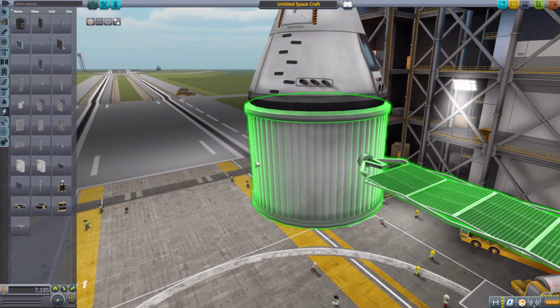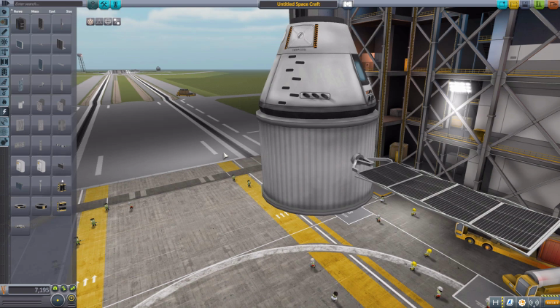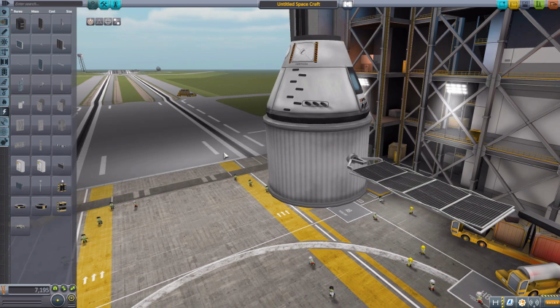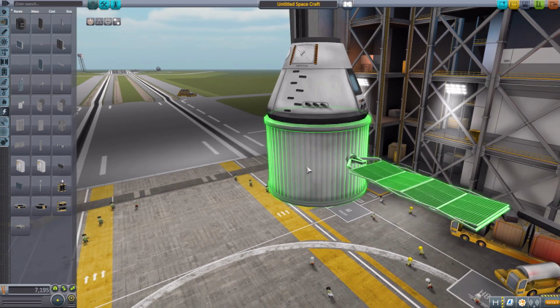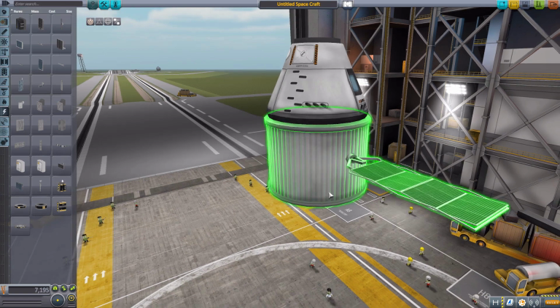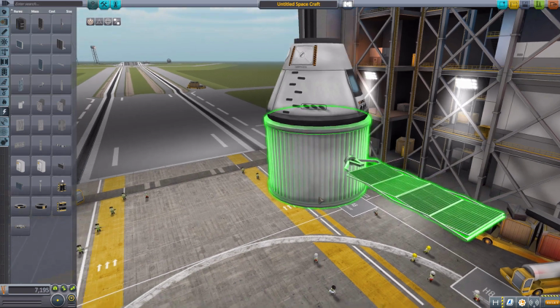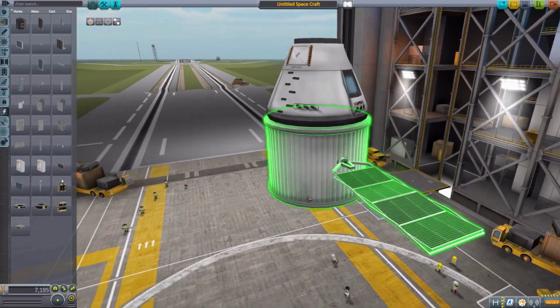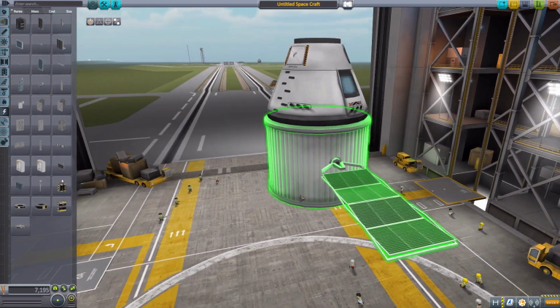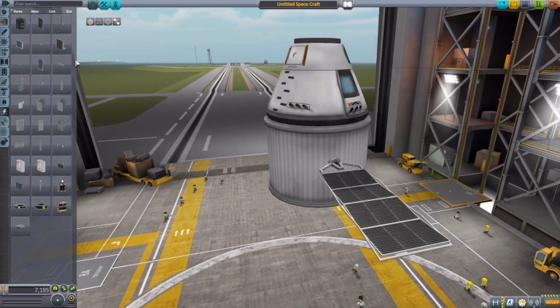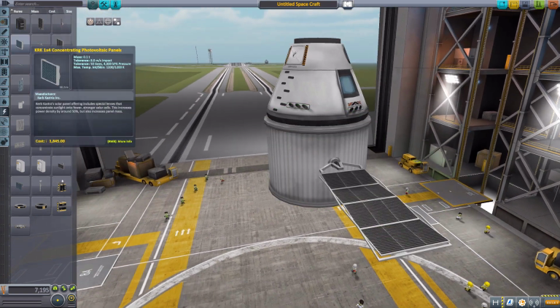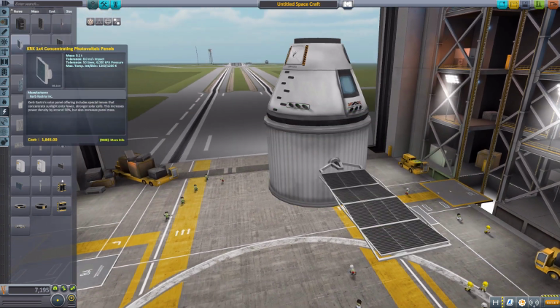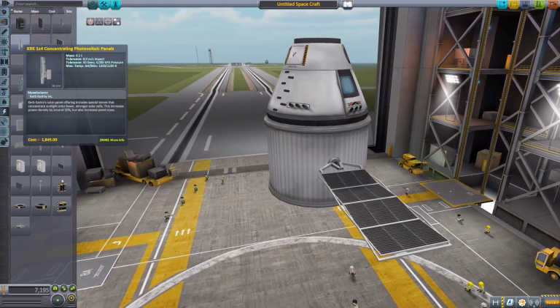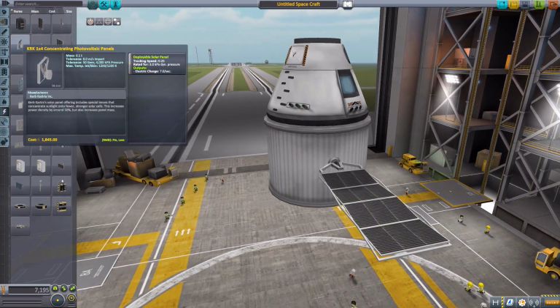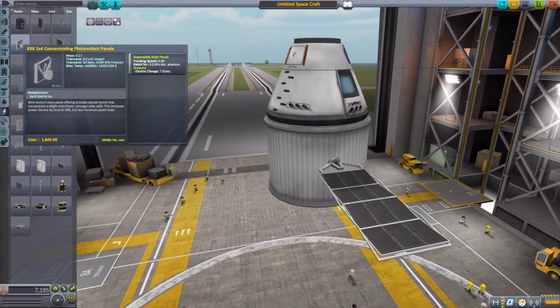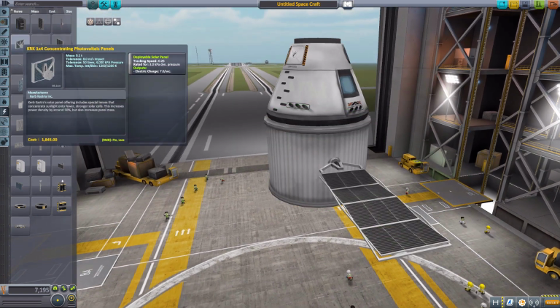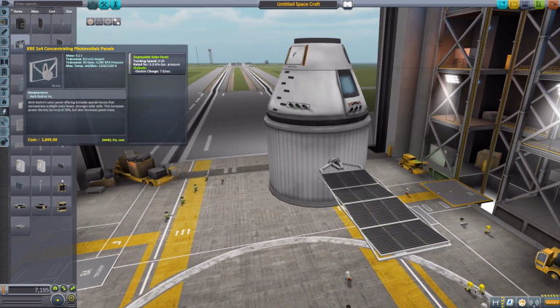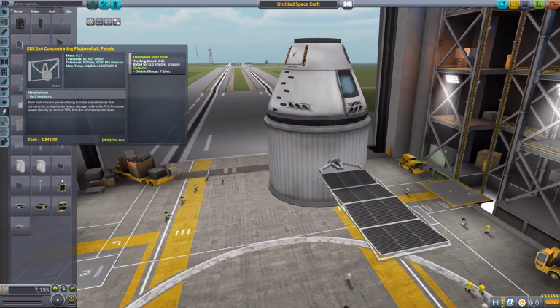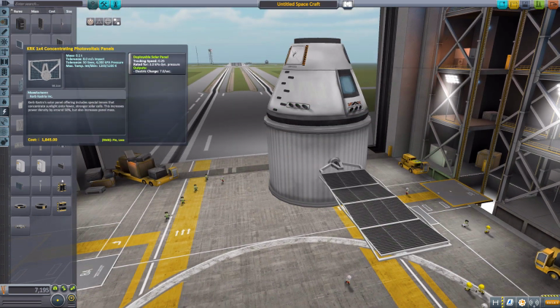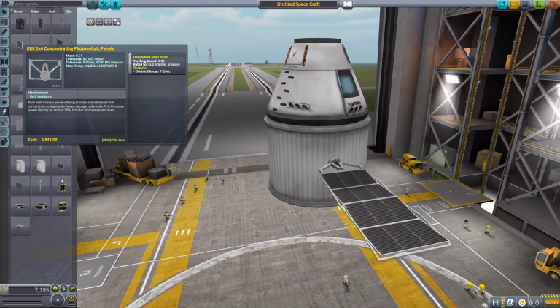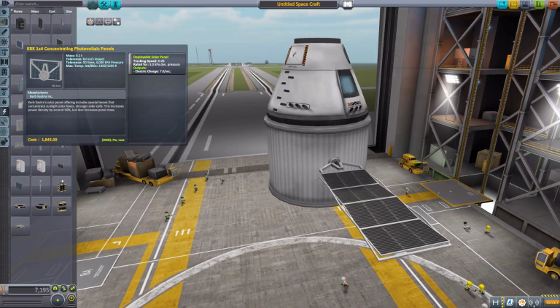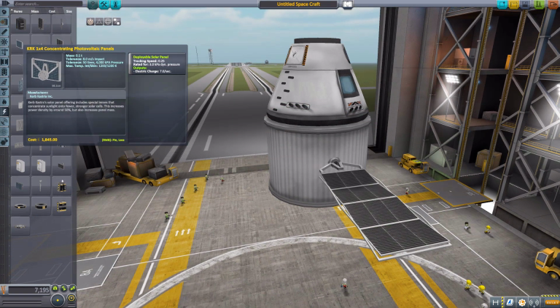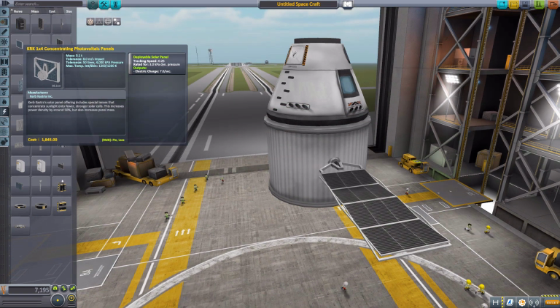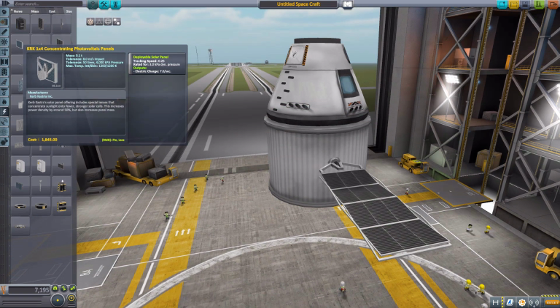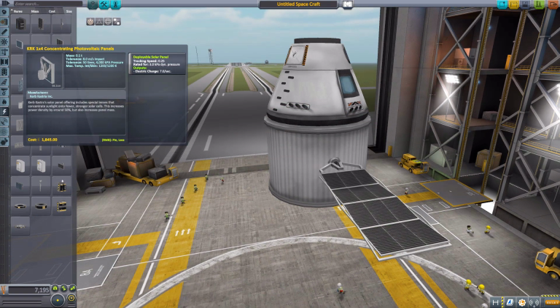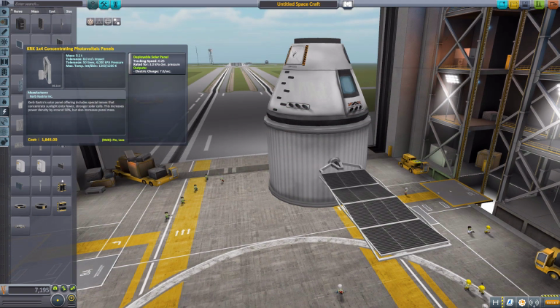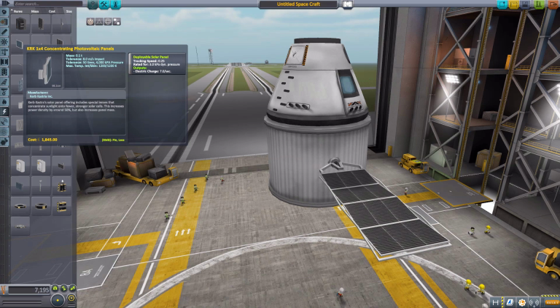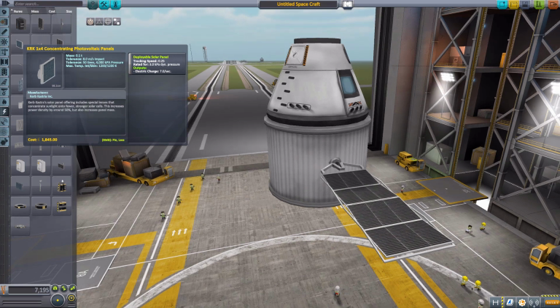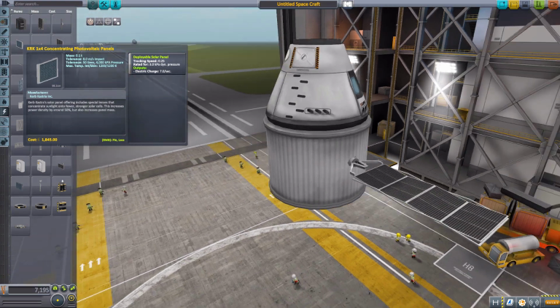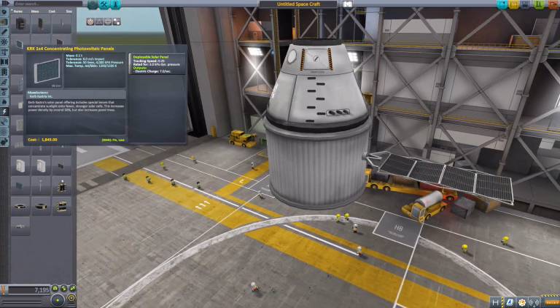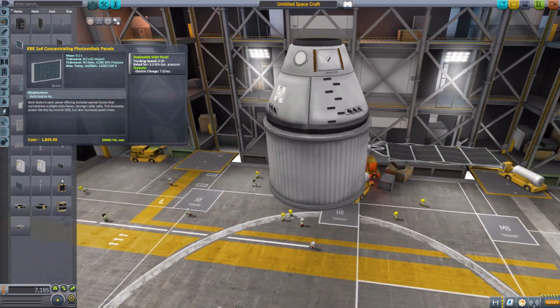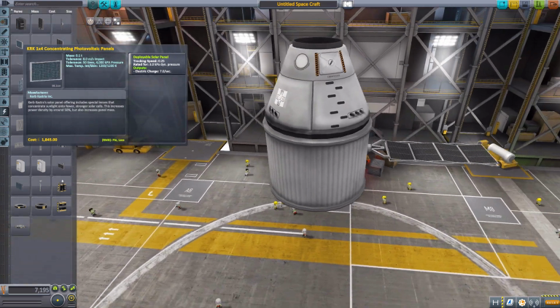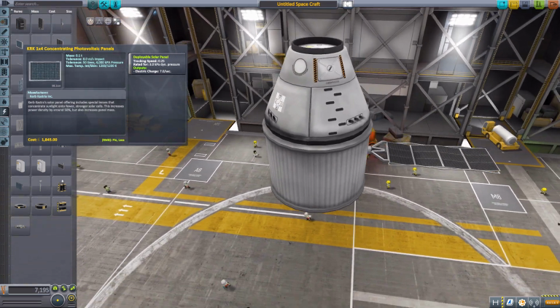Not a whole lot — only seven per second — but that should be enough for most operations of small missions.